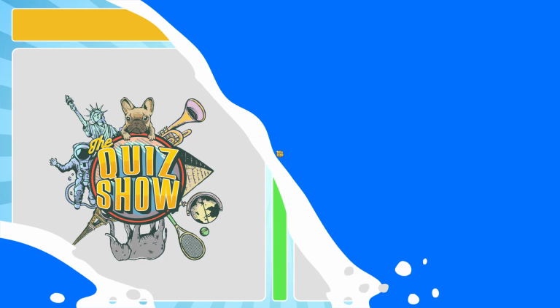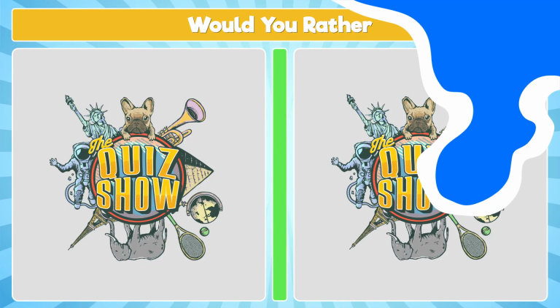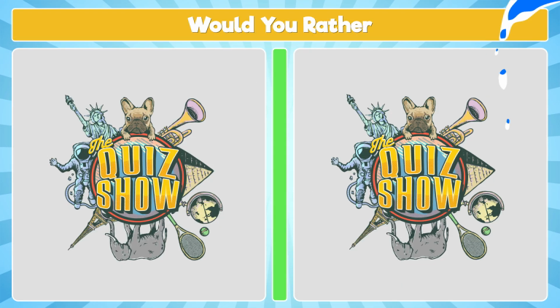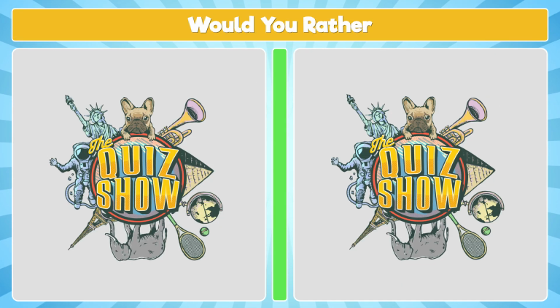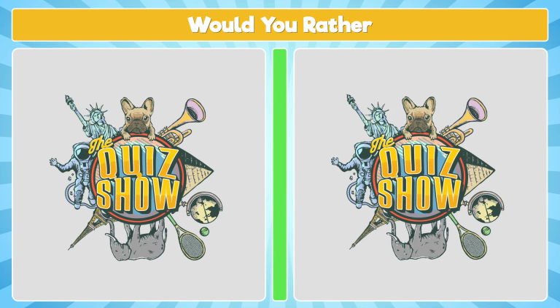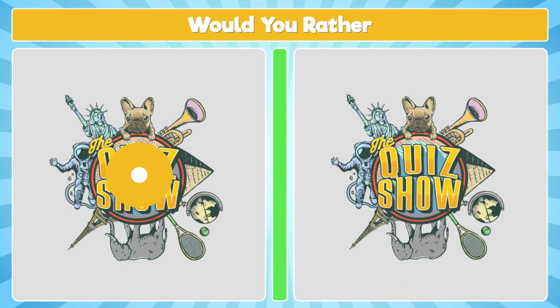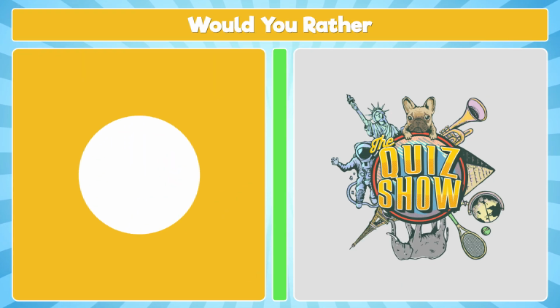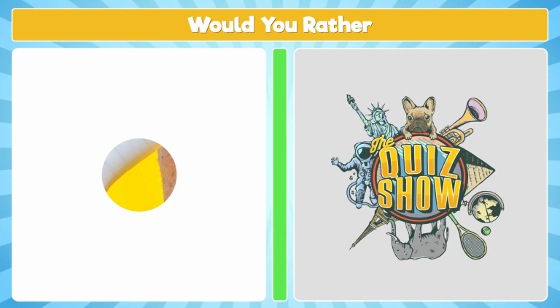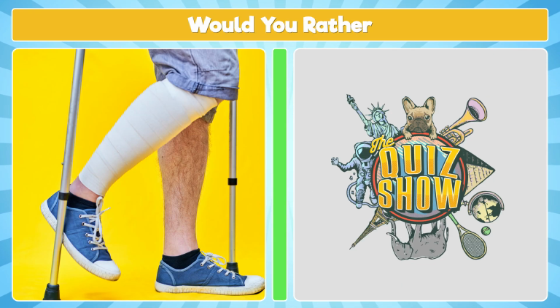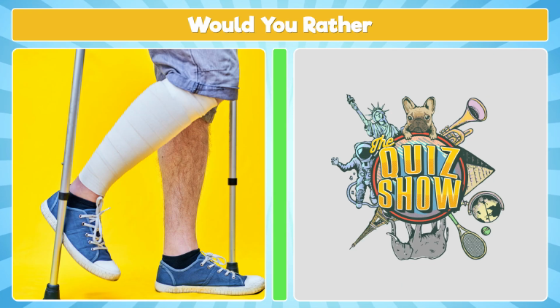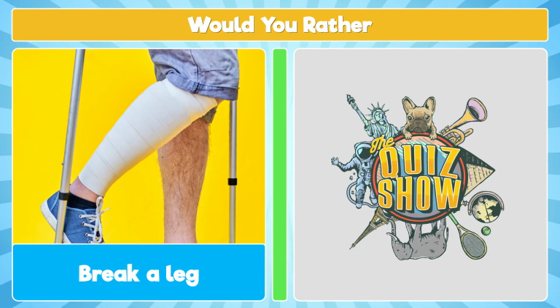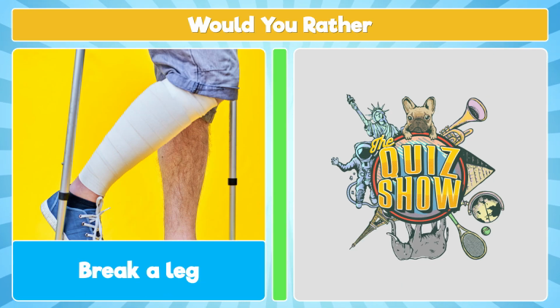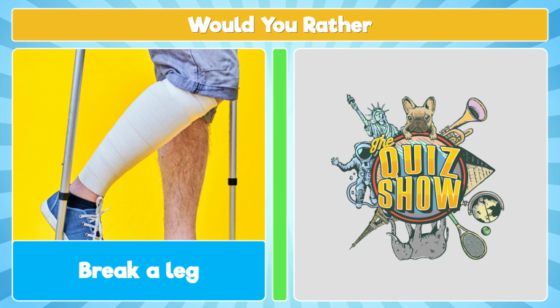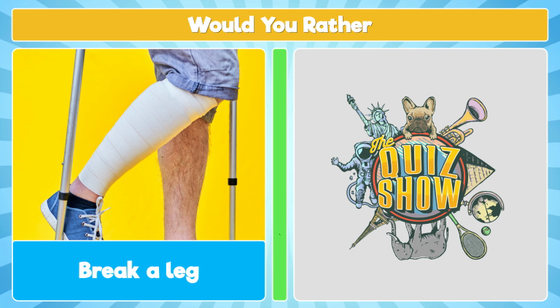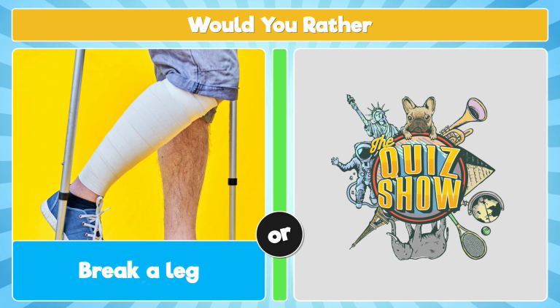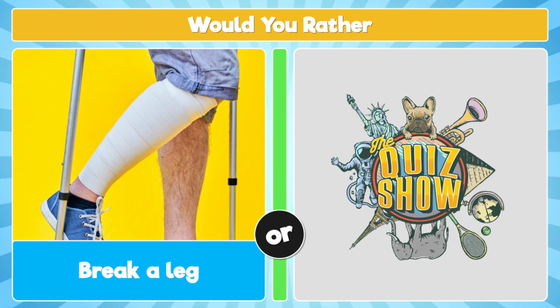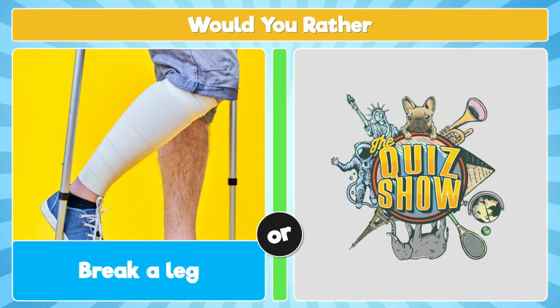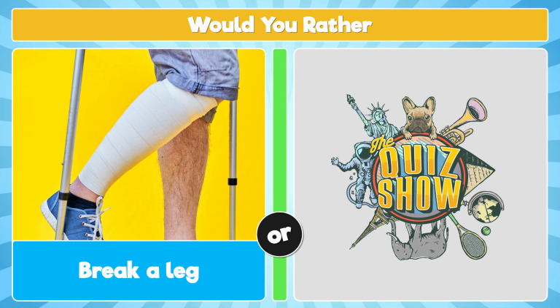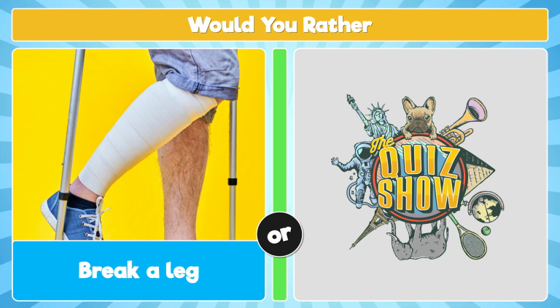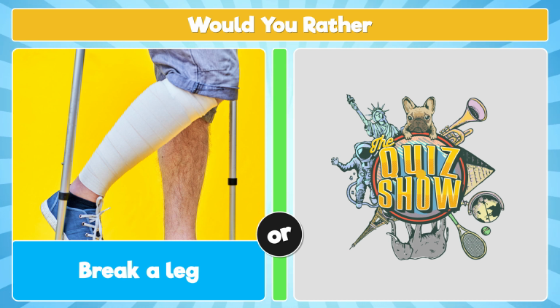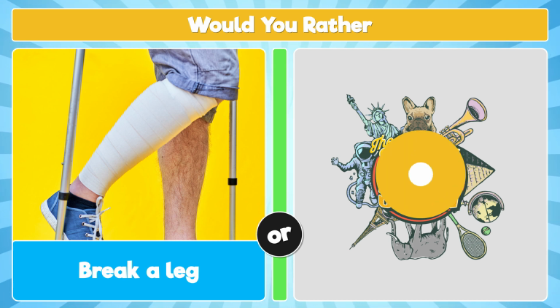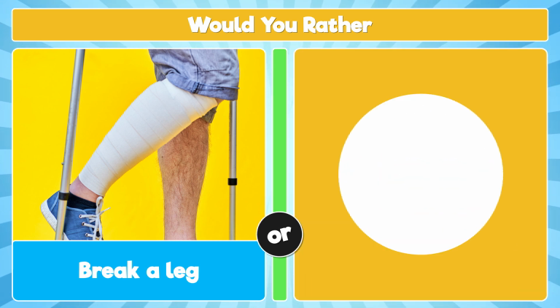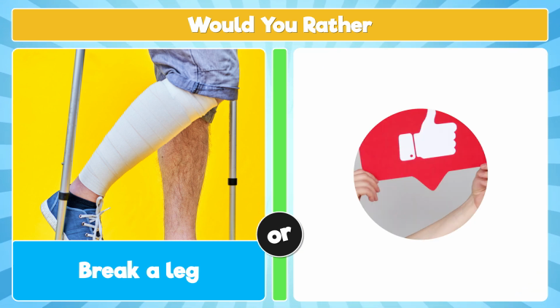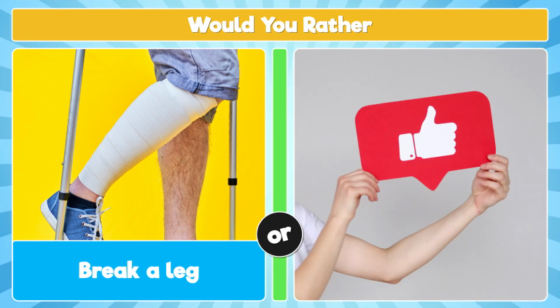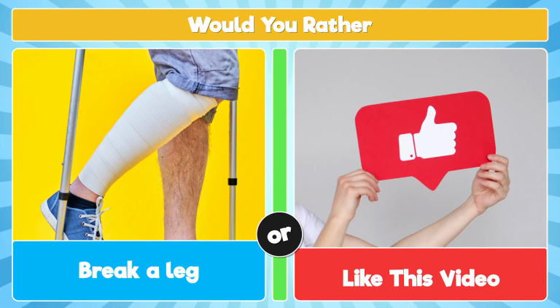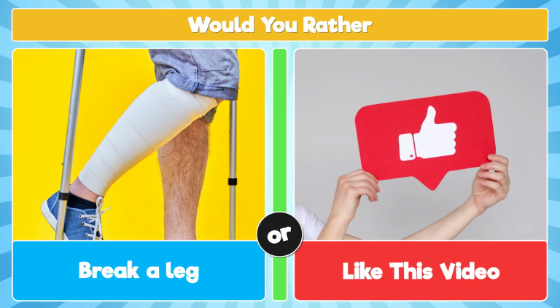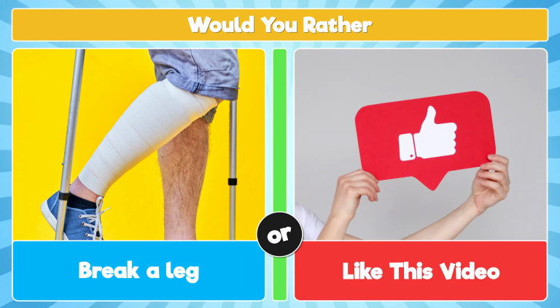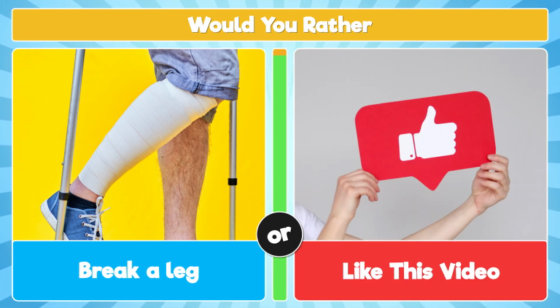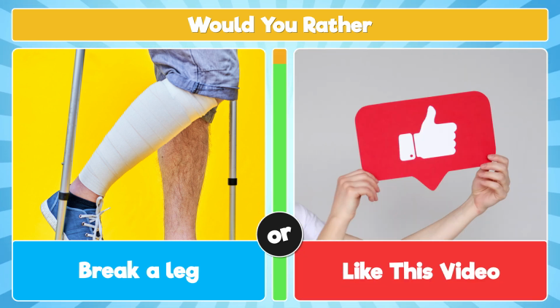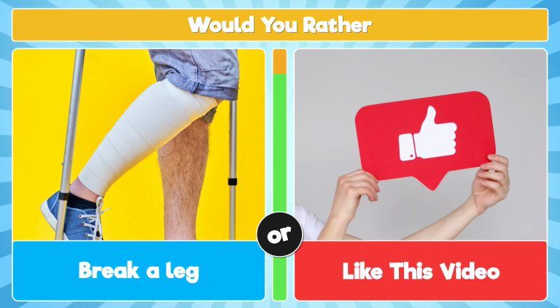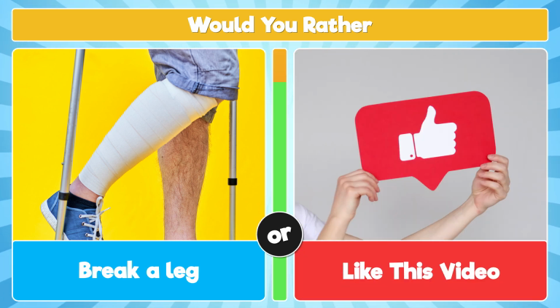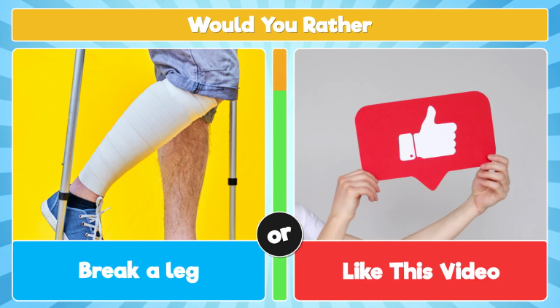Would you rather break a leg, or hit like on this video?